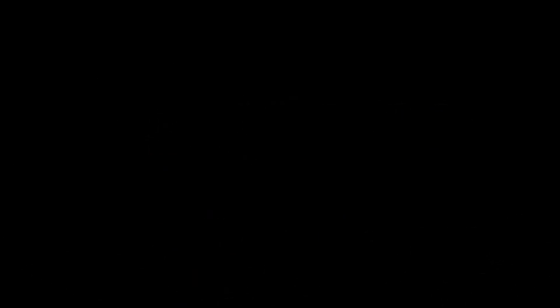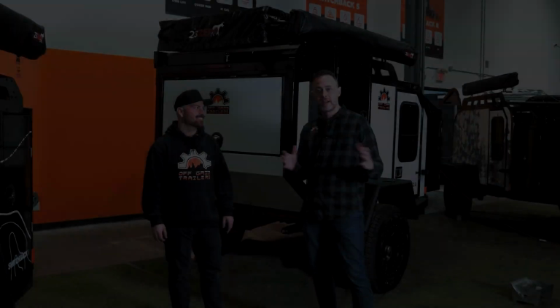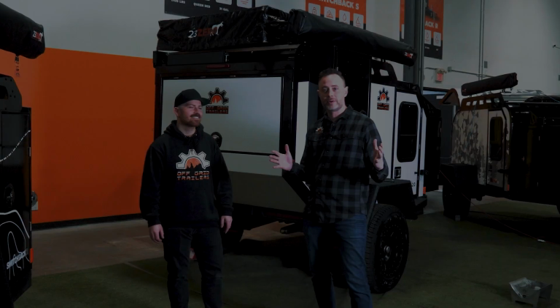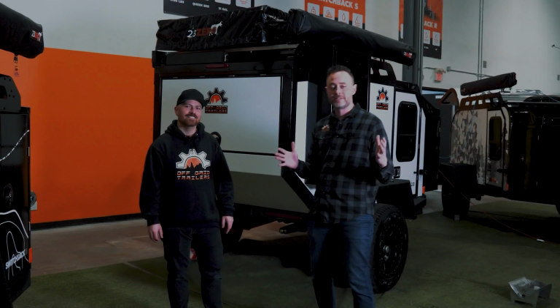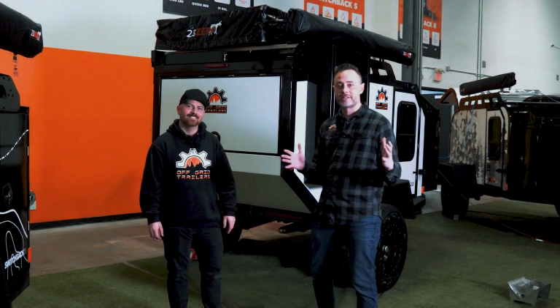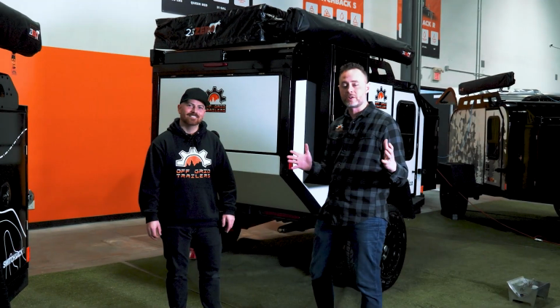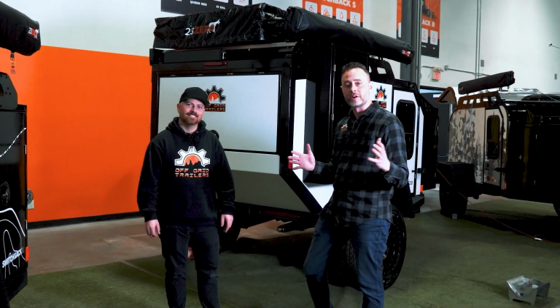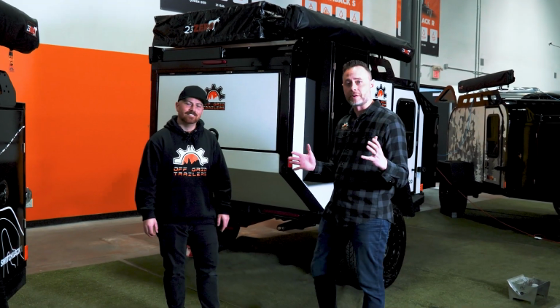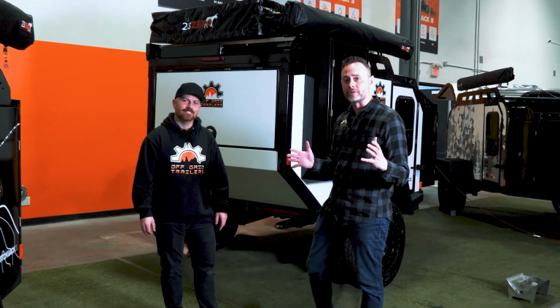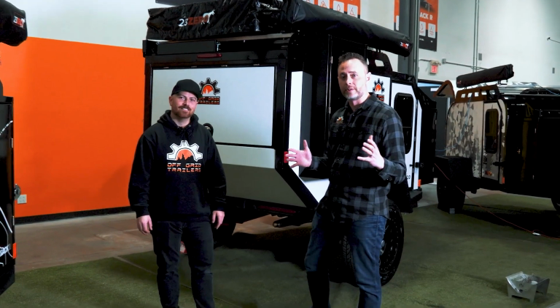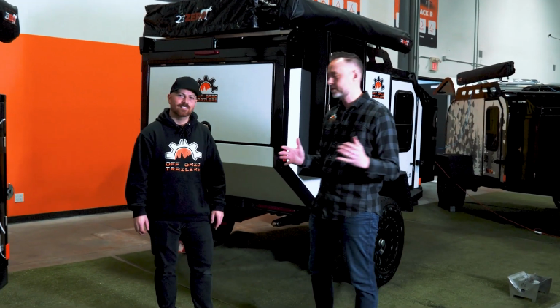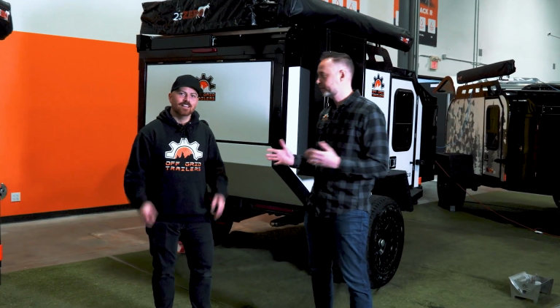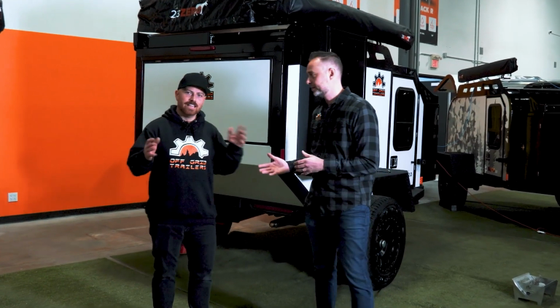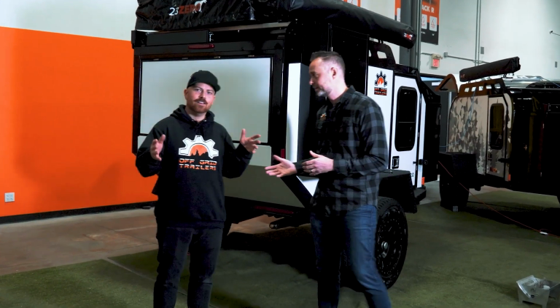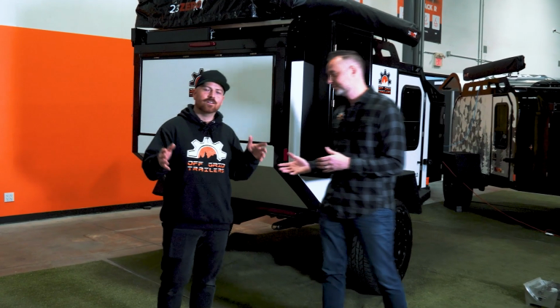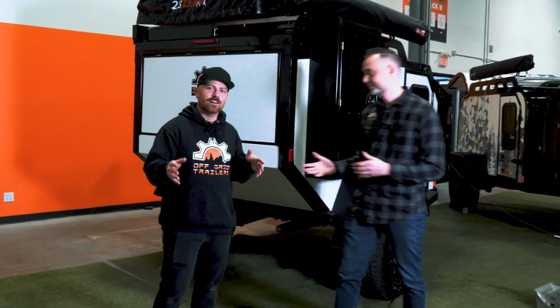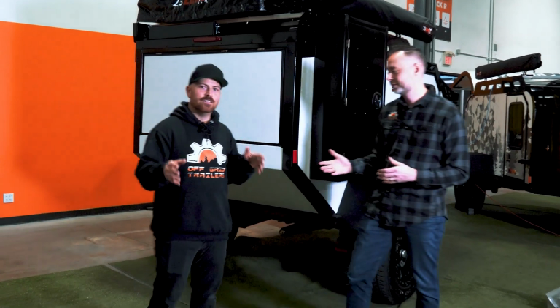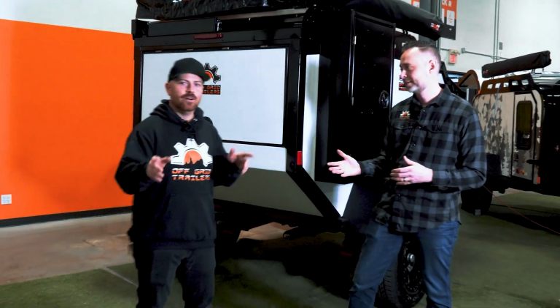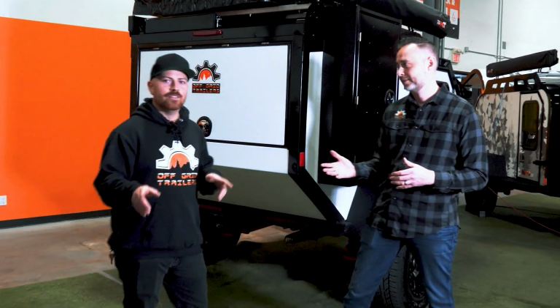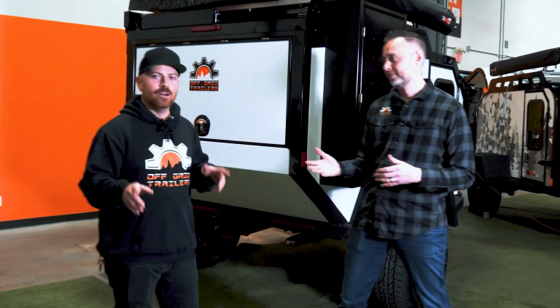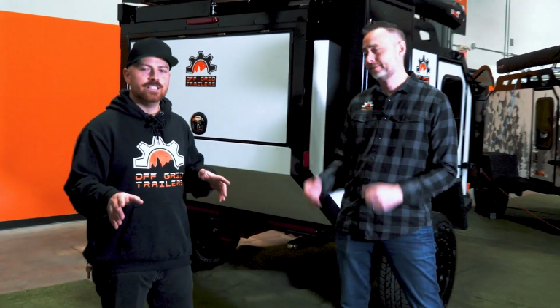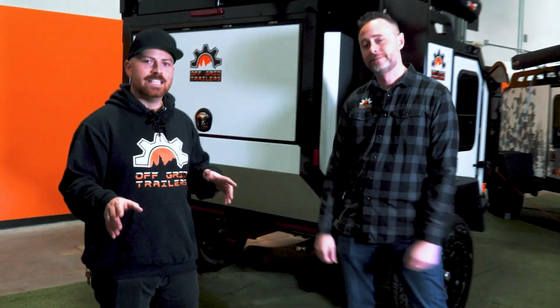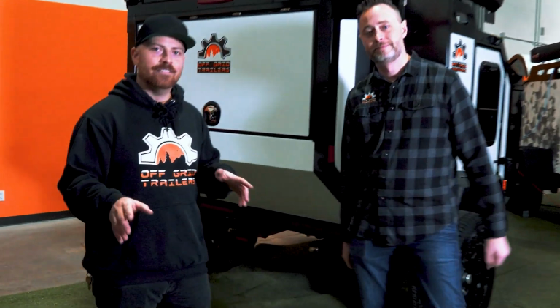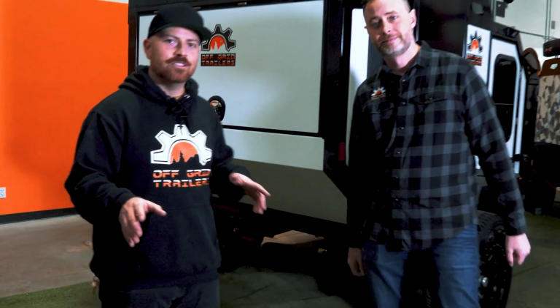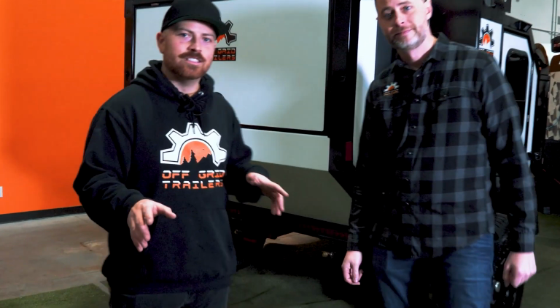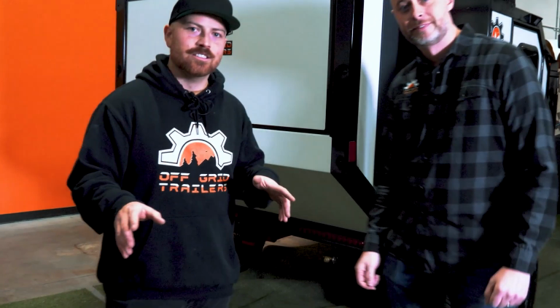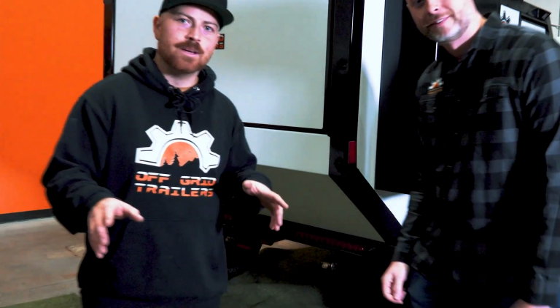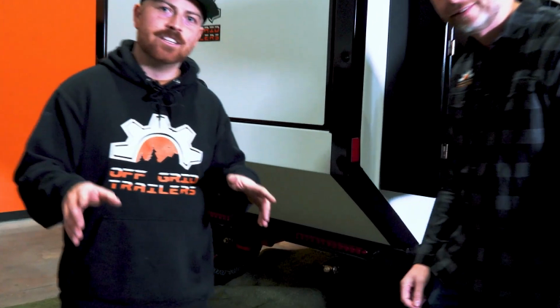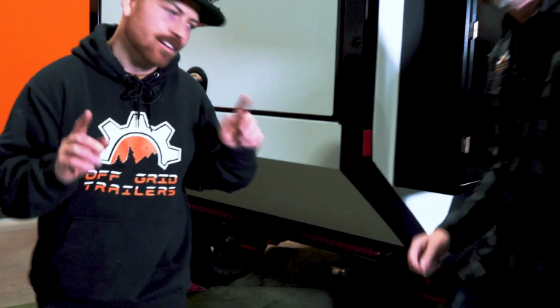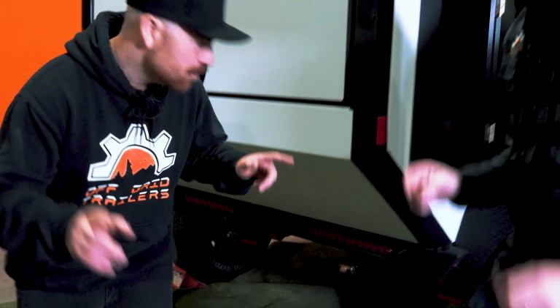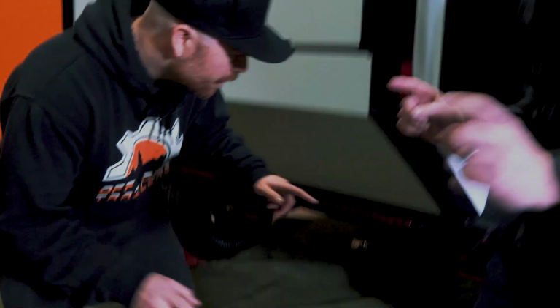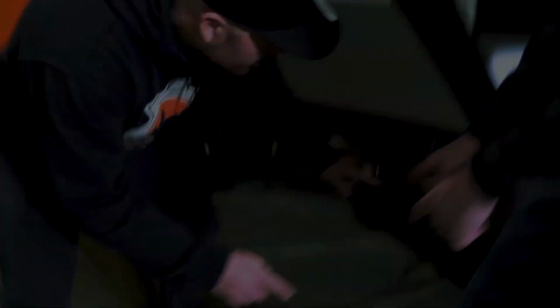Hey everyone, Denny and Cory here with Off Grid Trailers. Today, we're going to talk to you about the OGT Evolution Series suspension. Let's go check it out.